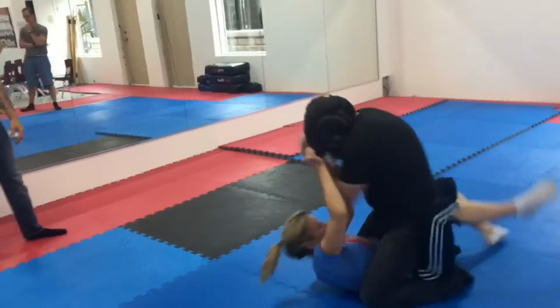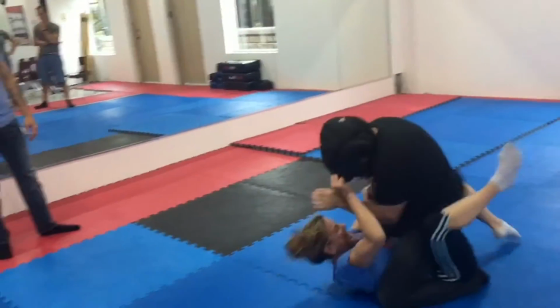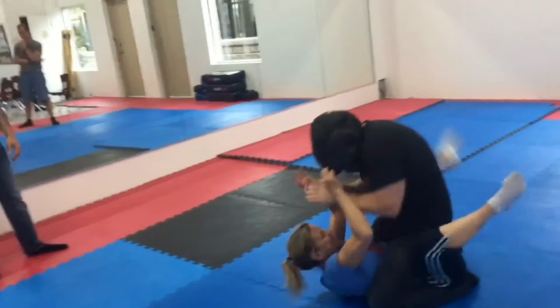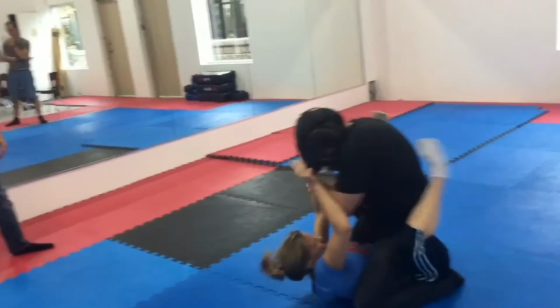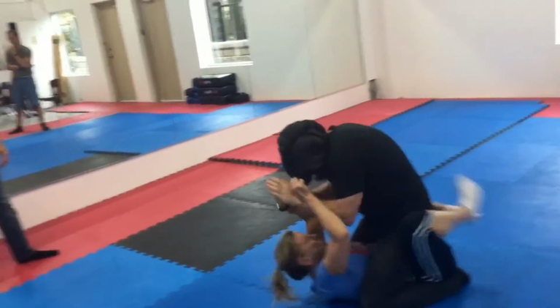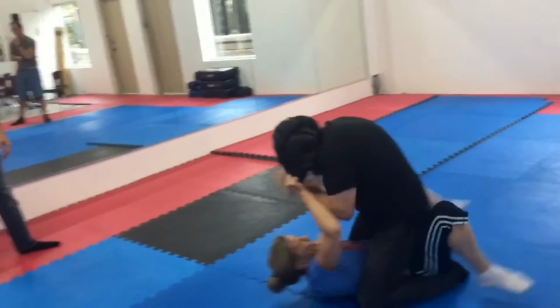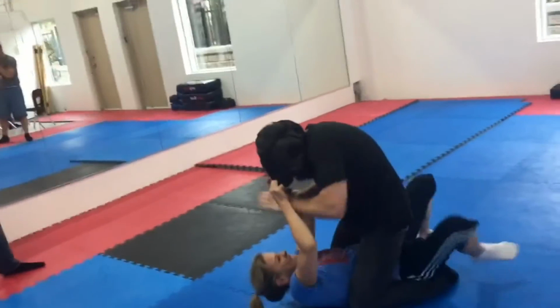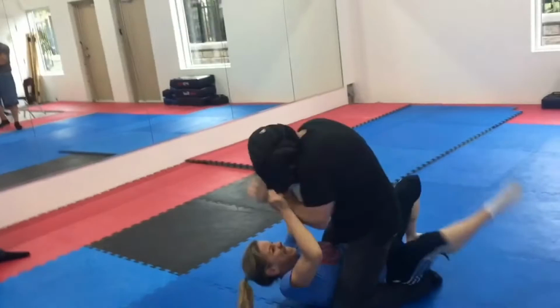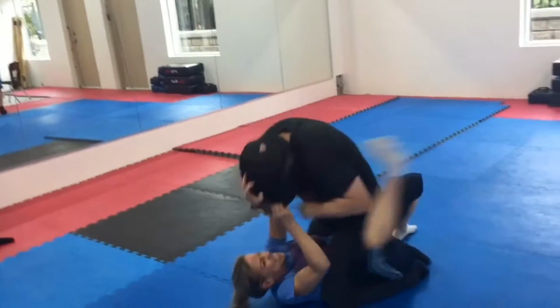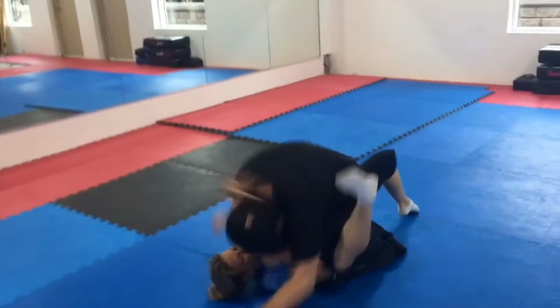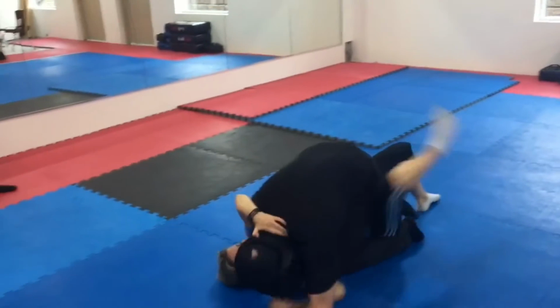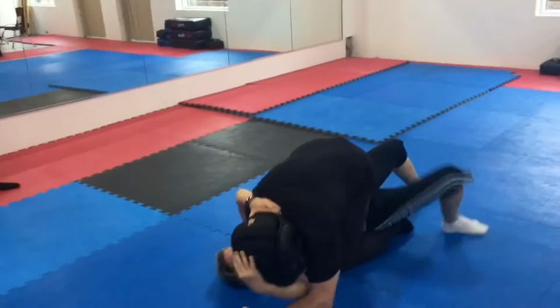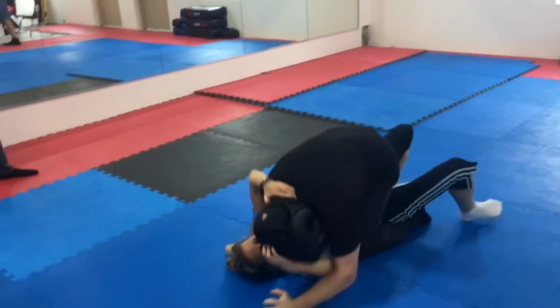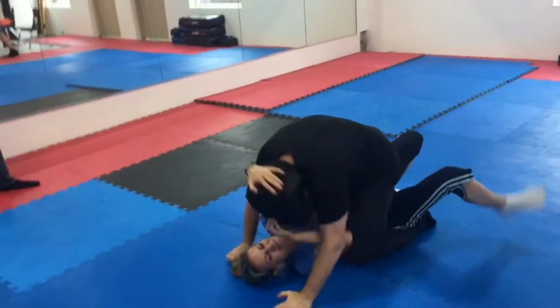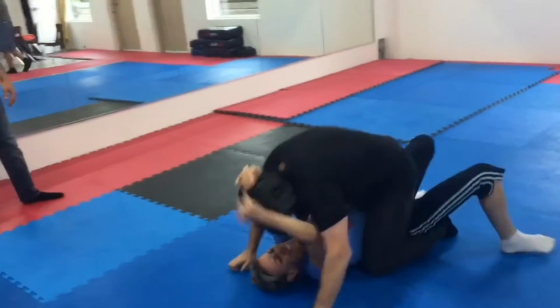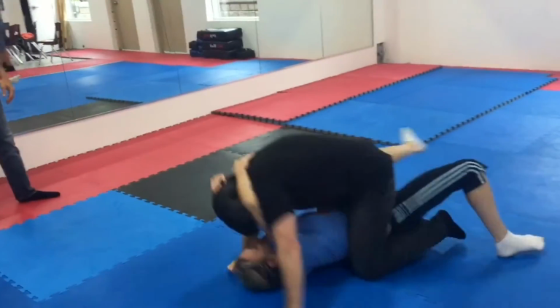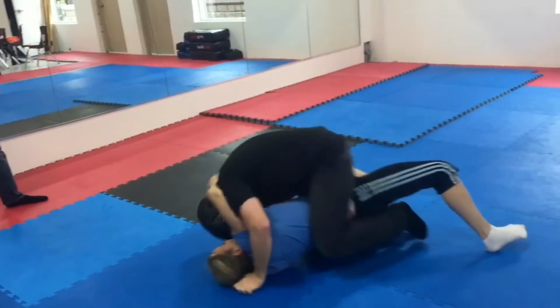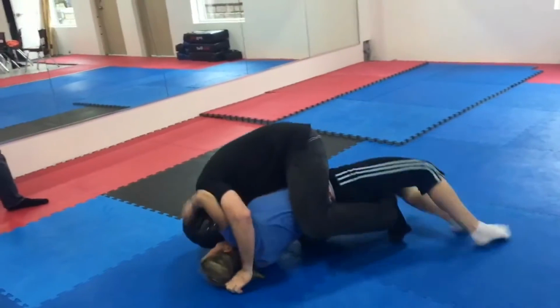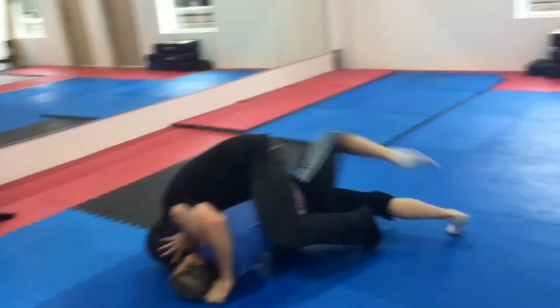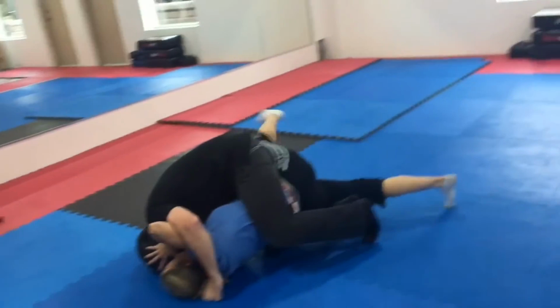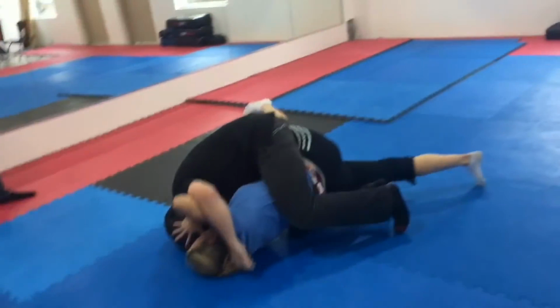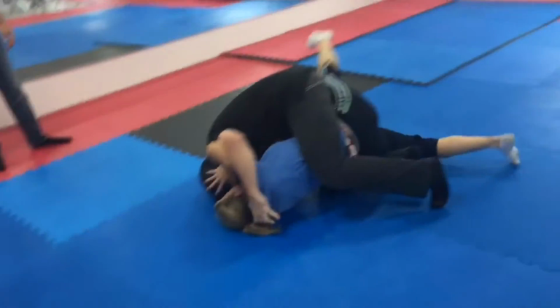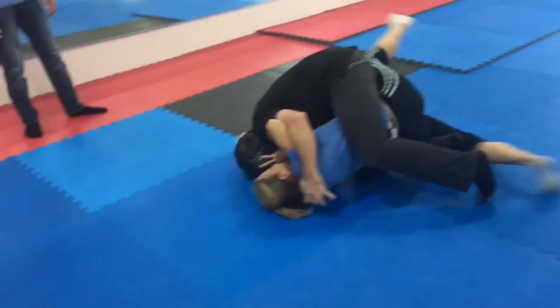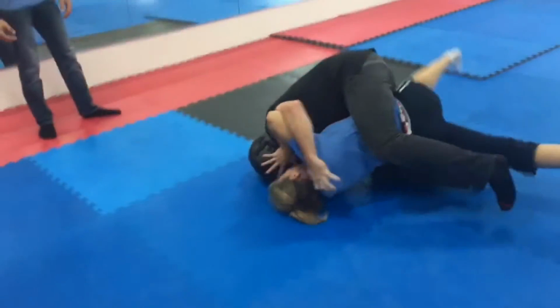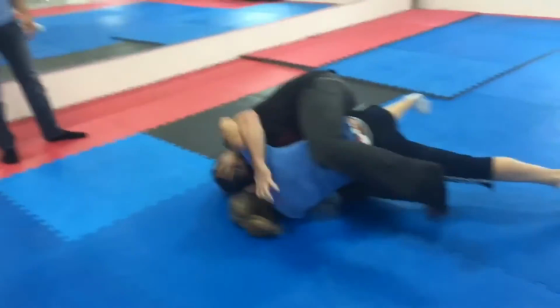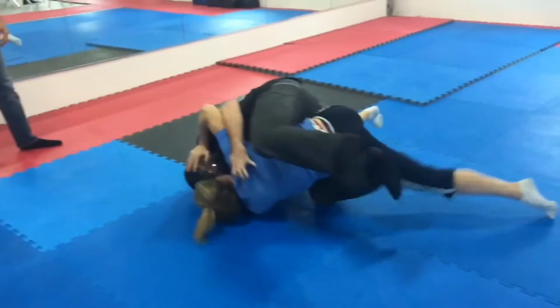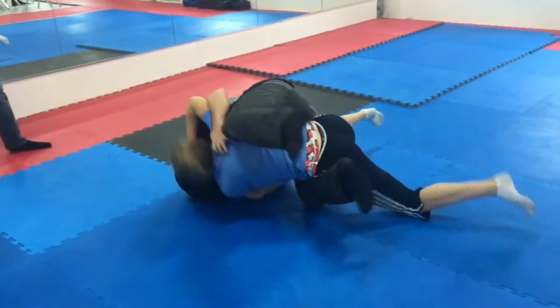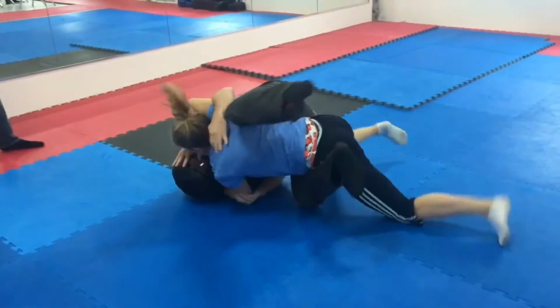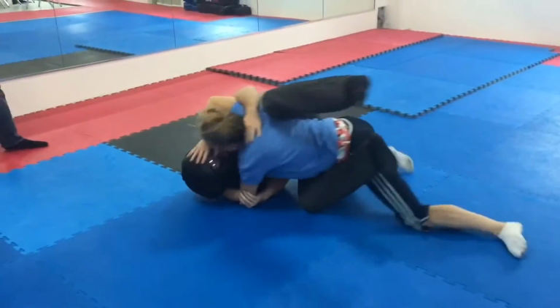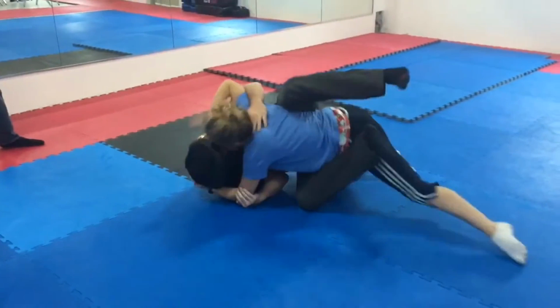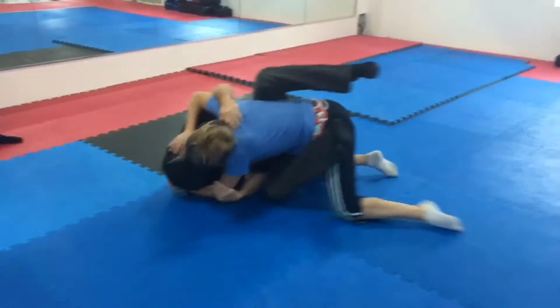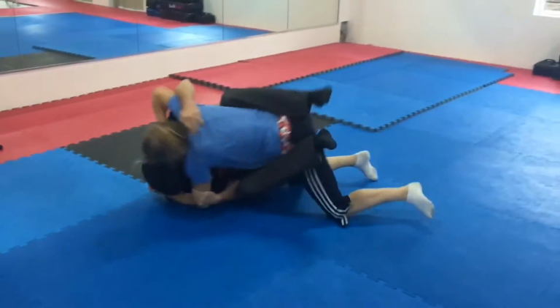You gotta hook his neck! Very important that you hook his neck! Now you turn him around by his head, stay on him, keep your weight on him.